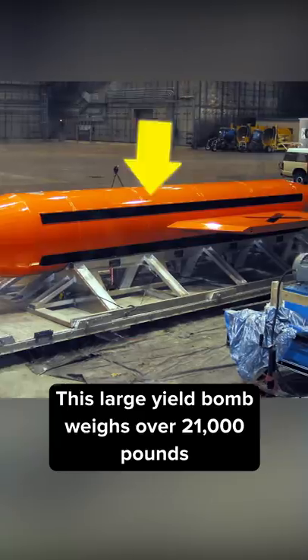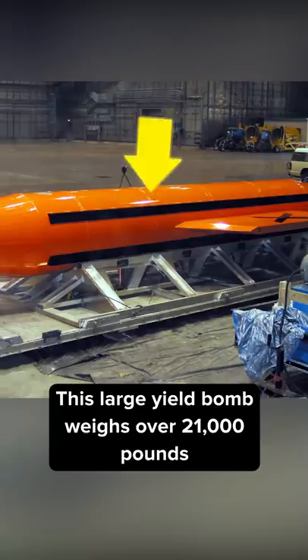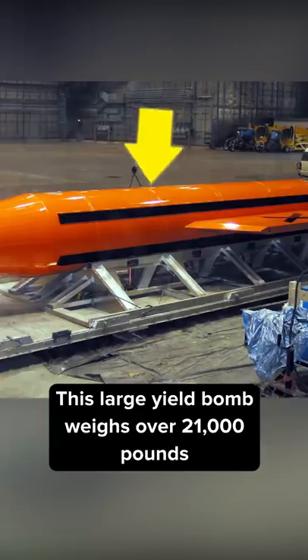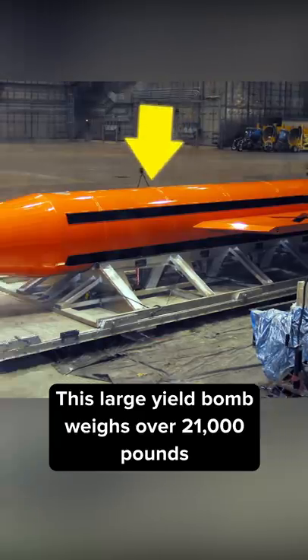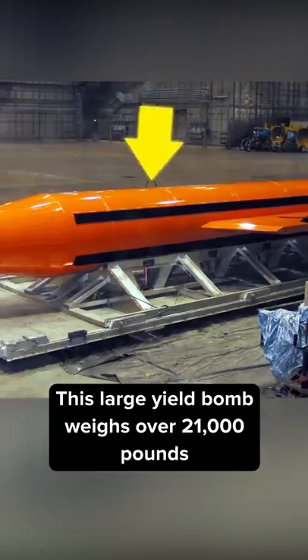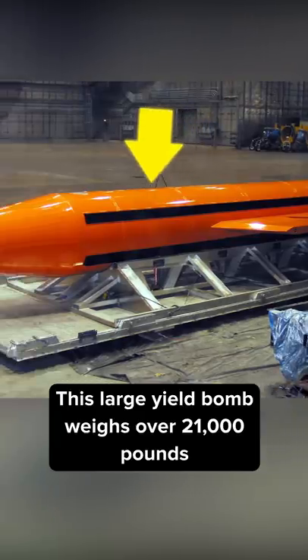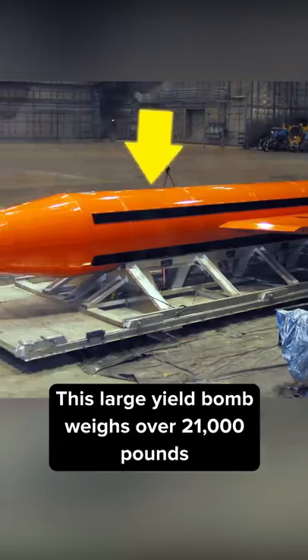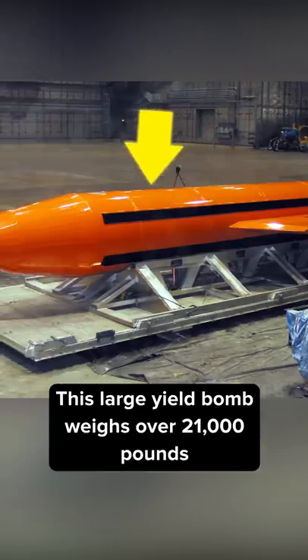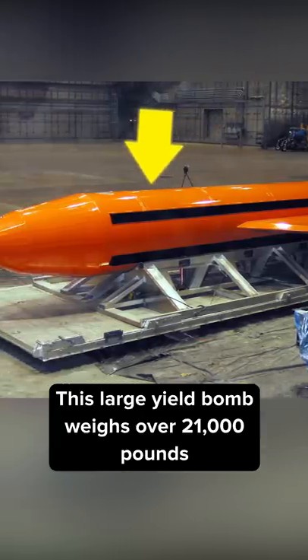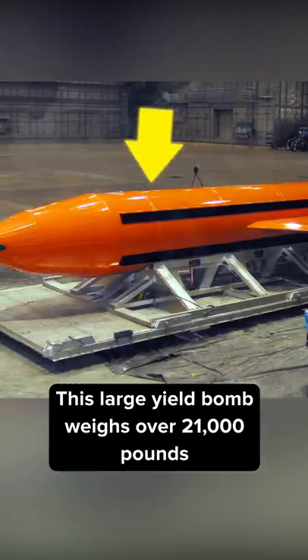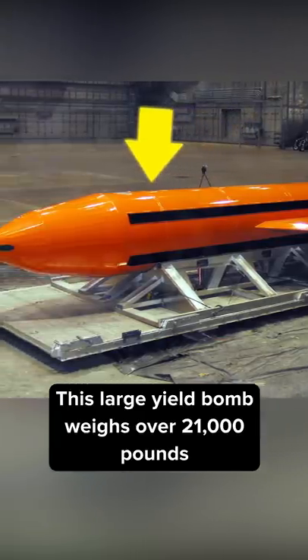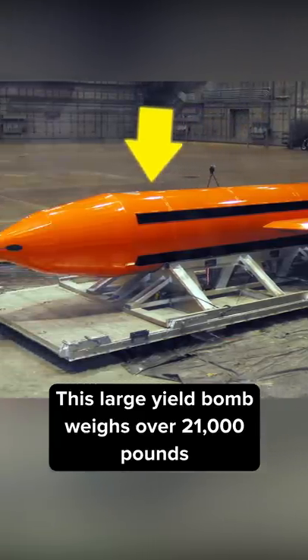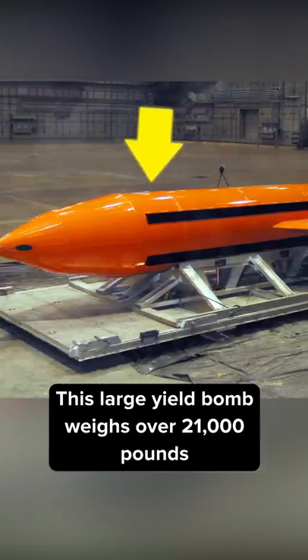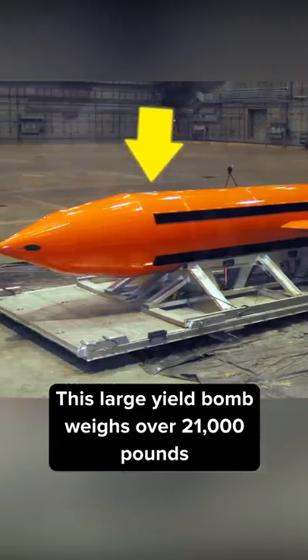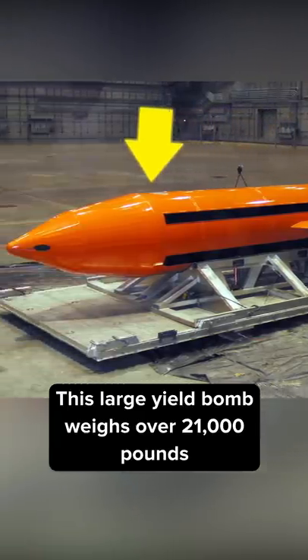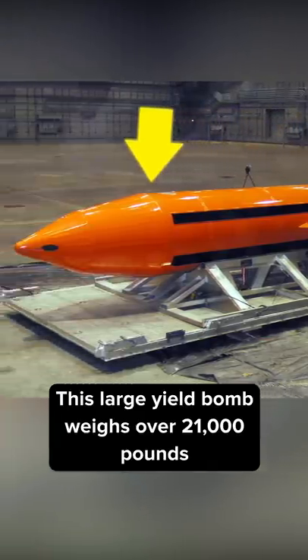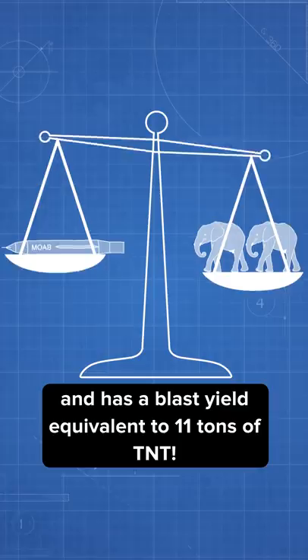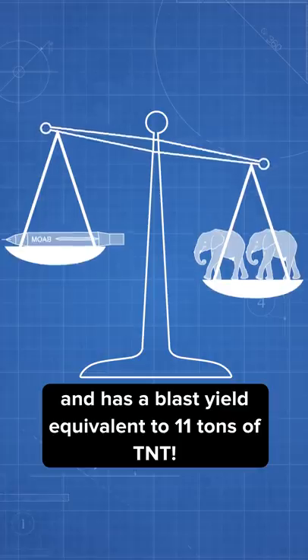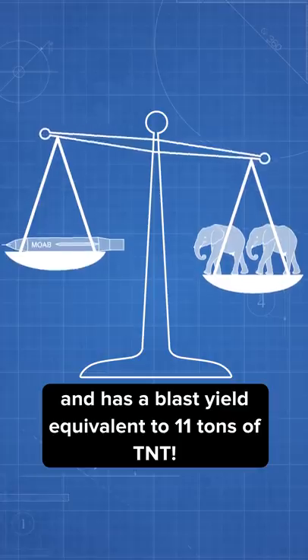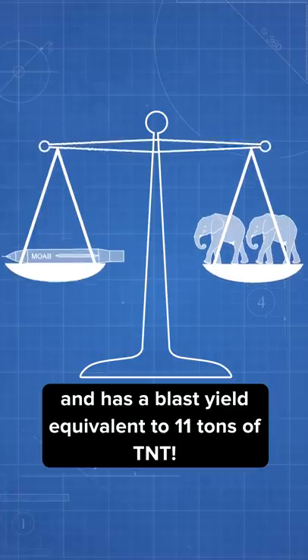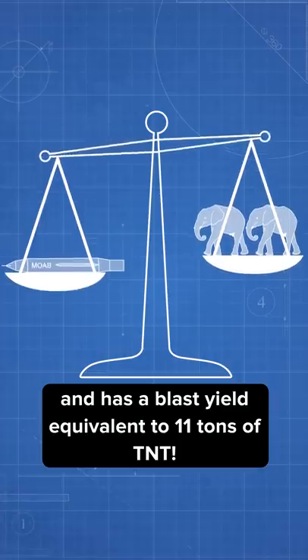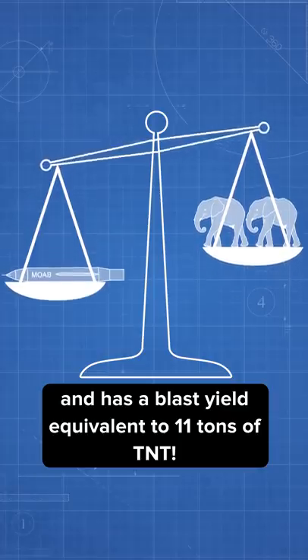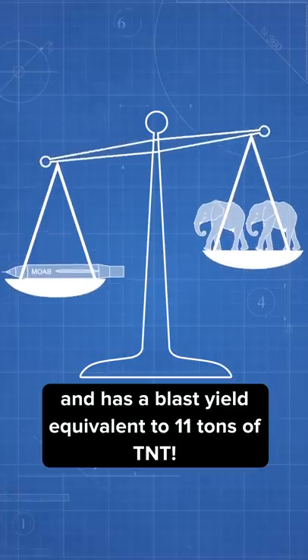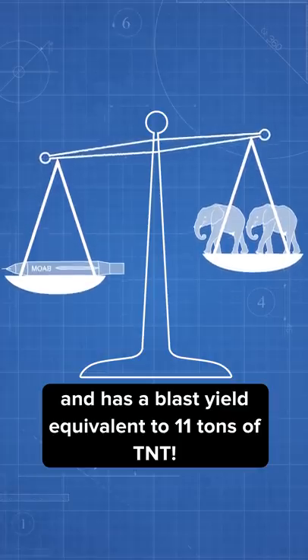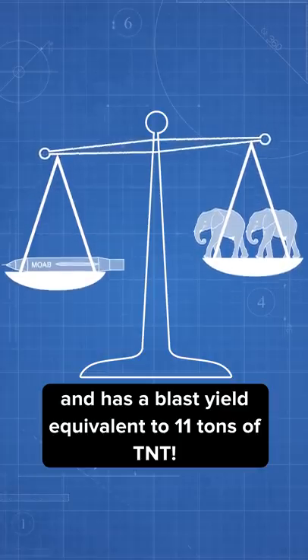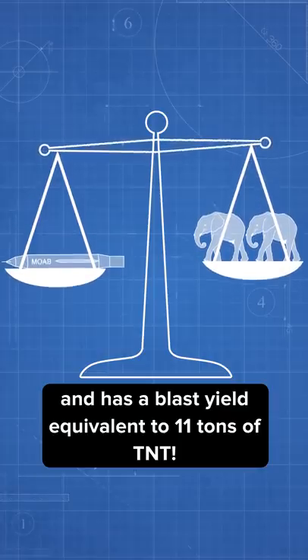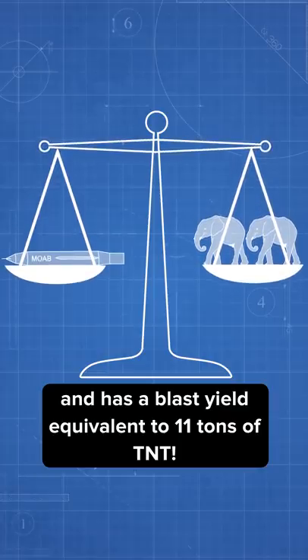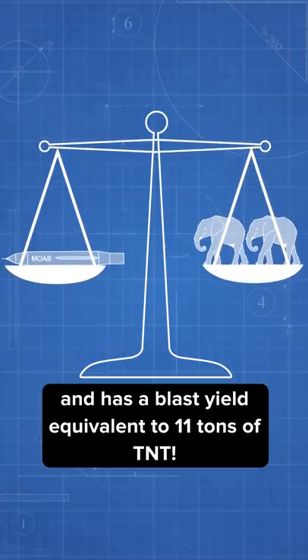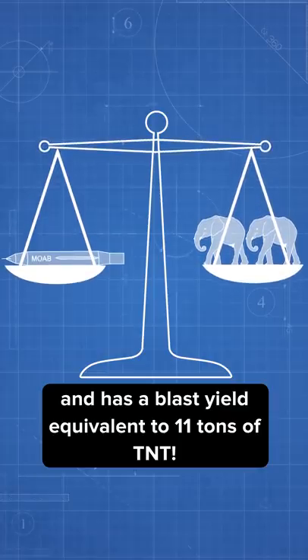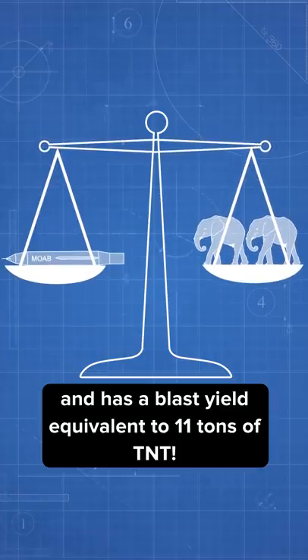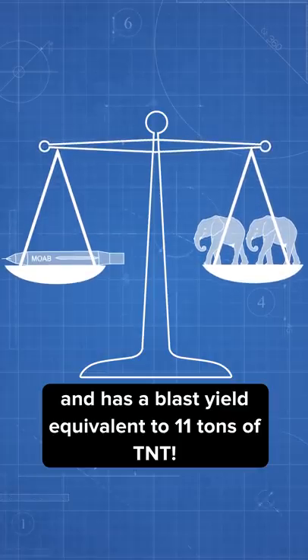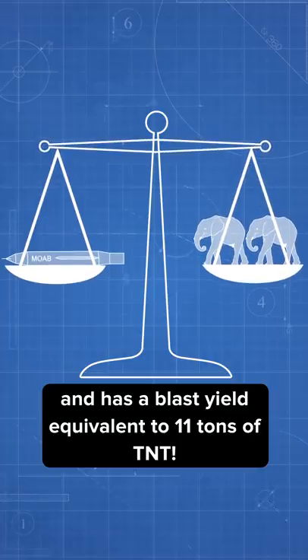The large-yield bomb weighs over 21,000 pounds and has a blast yield equivalent to 11 tons of TNT.